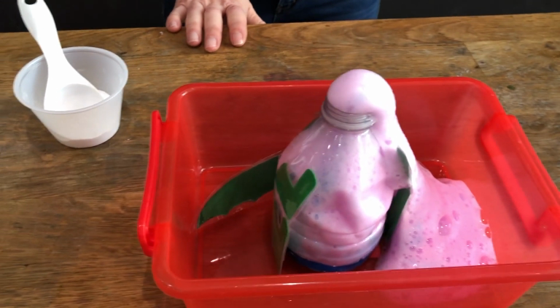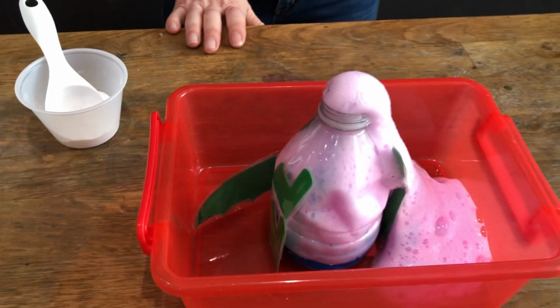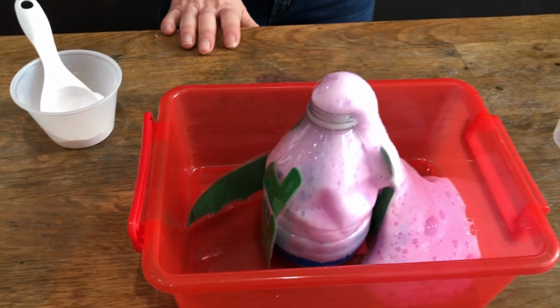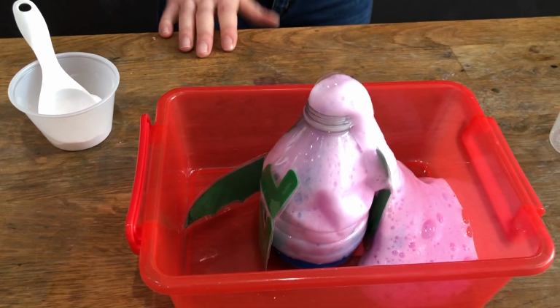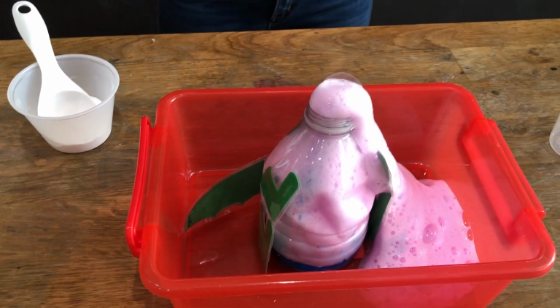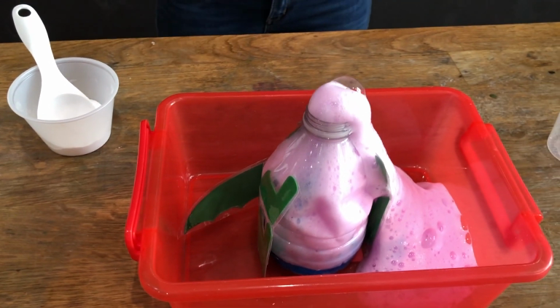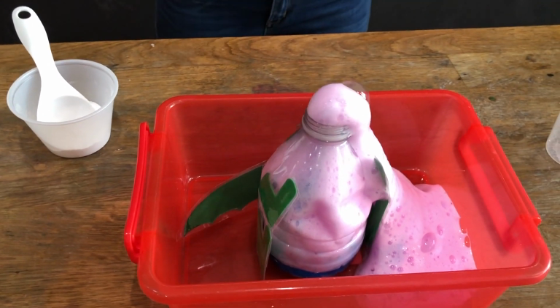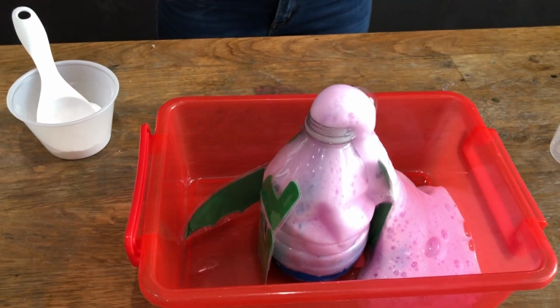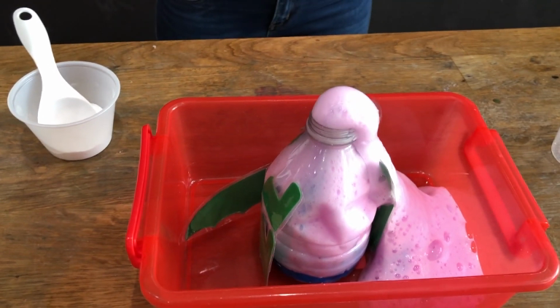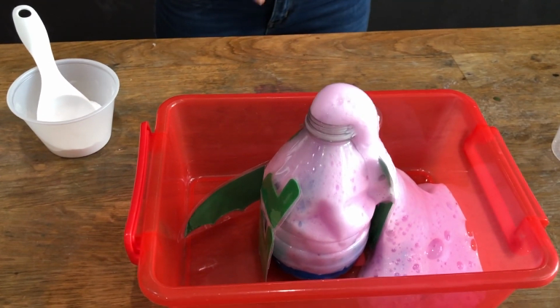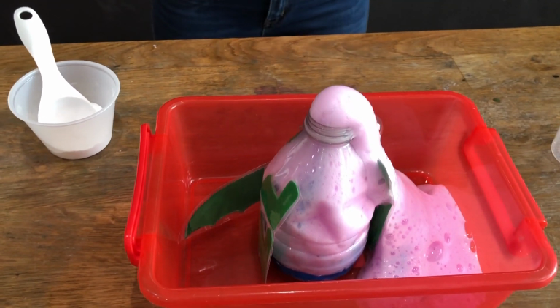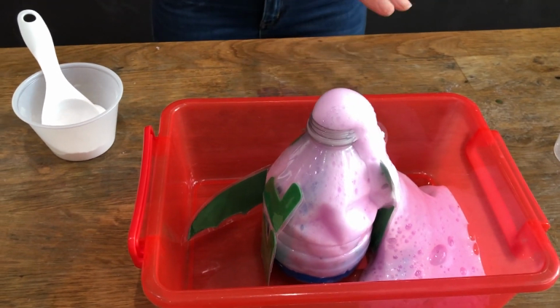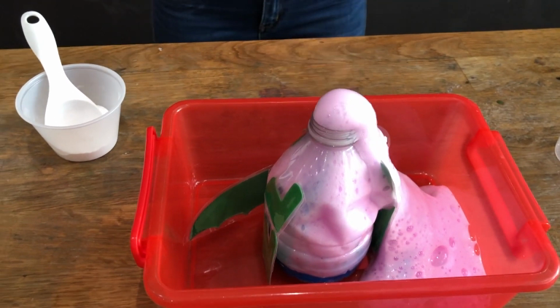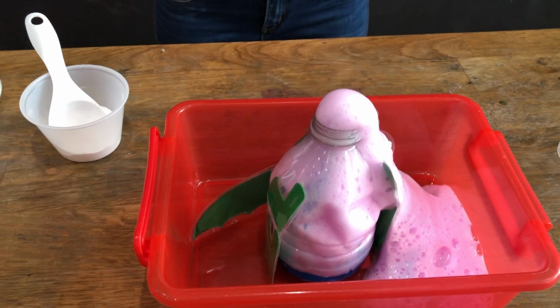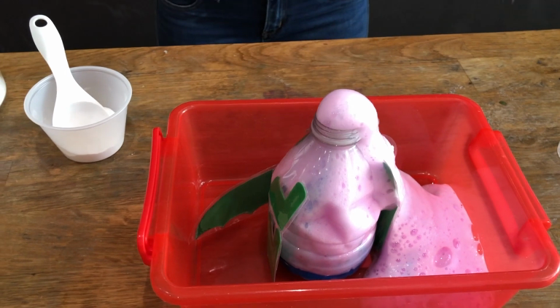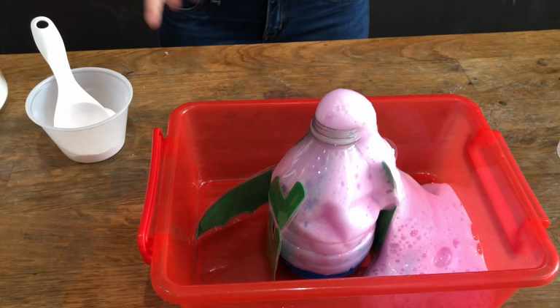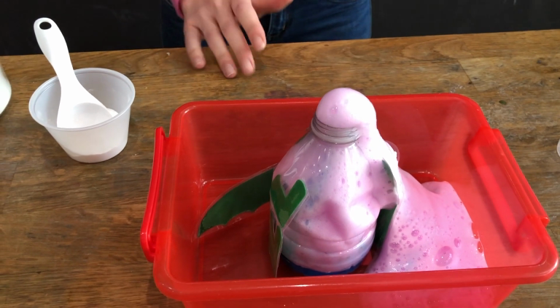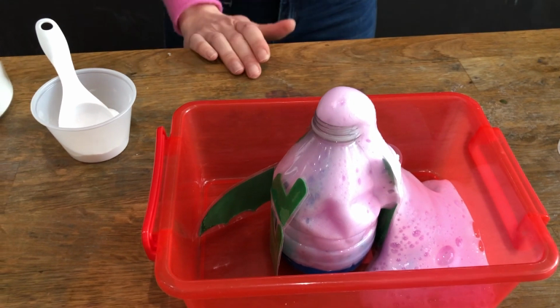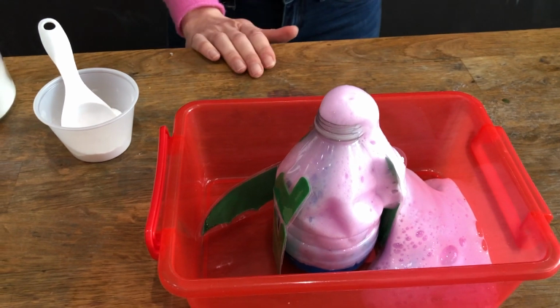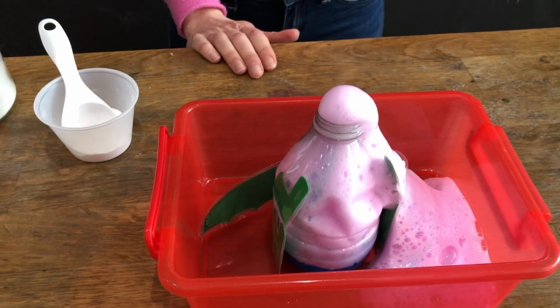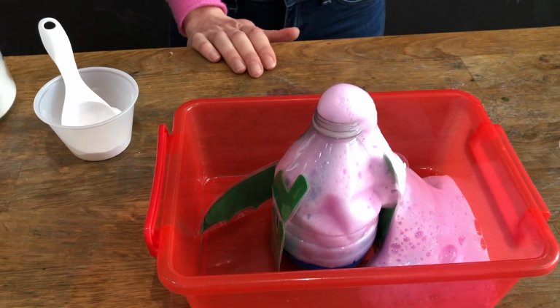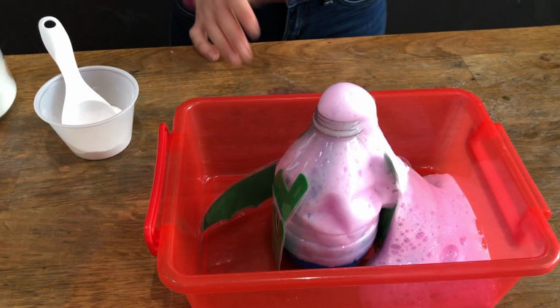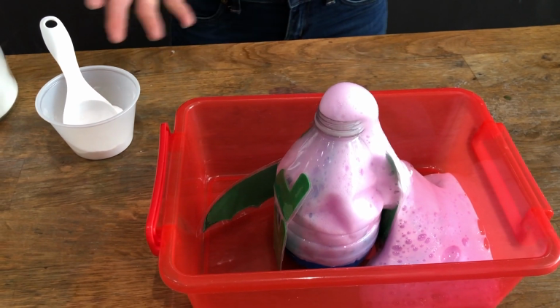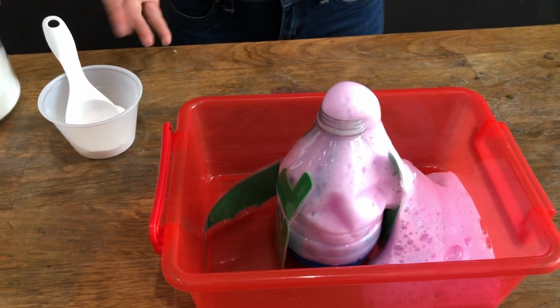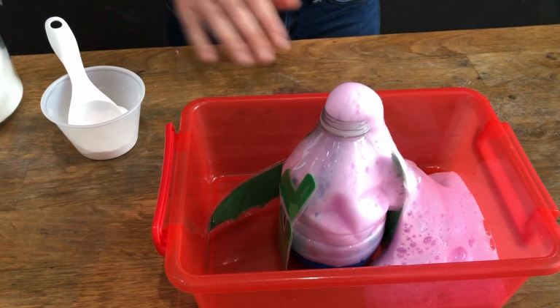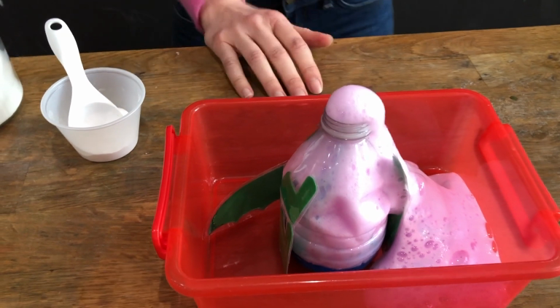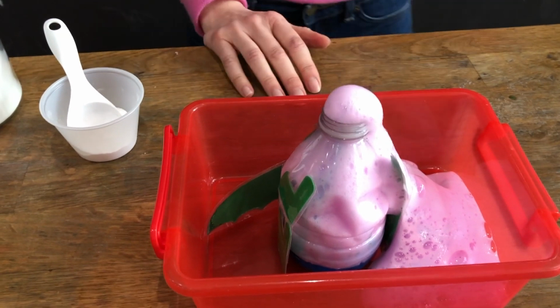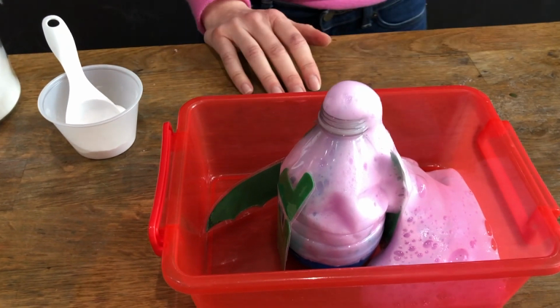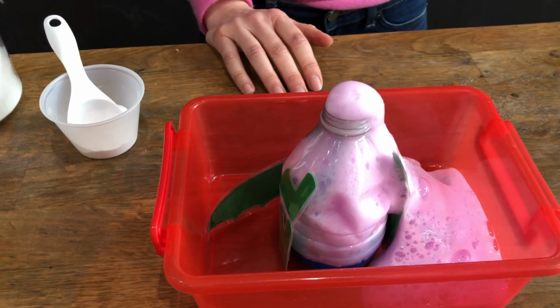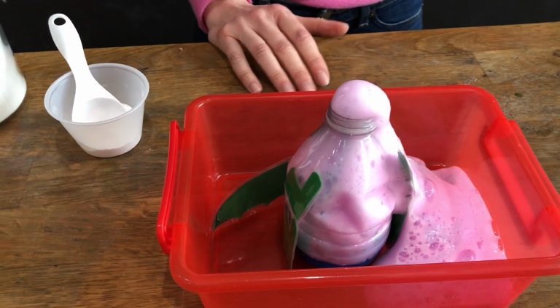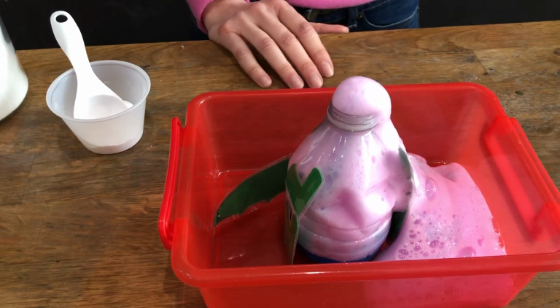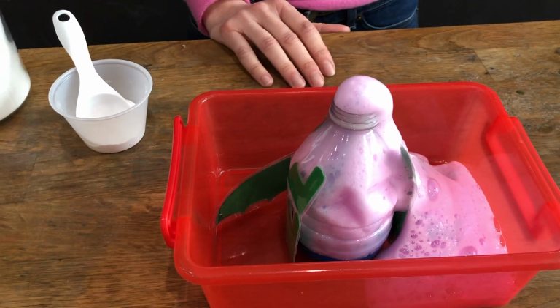The more you shake it, it'll actually do a lot — it's really fun to see it go like this.